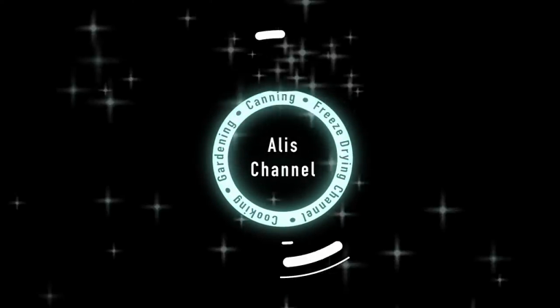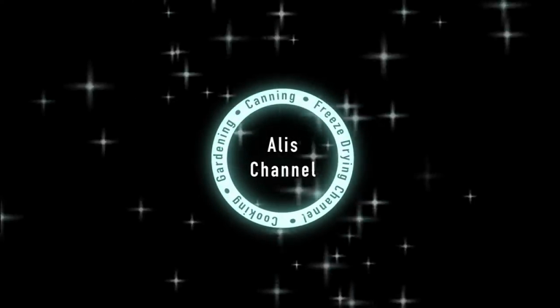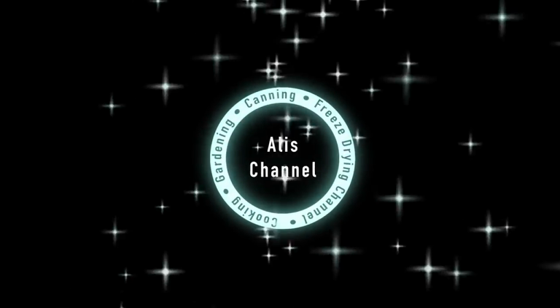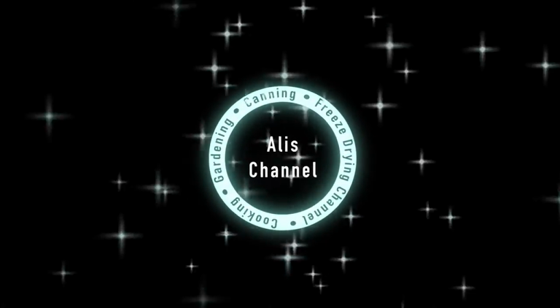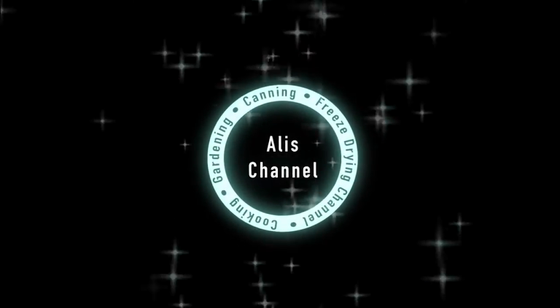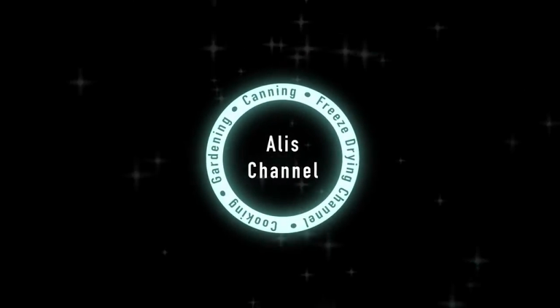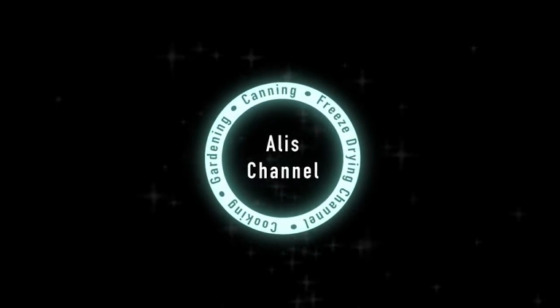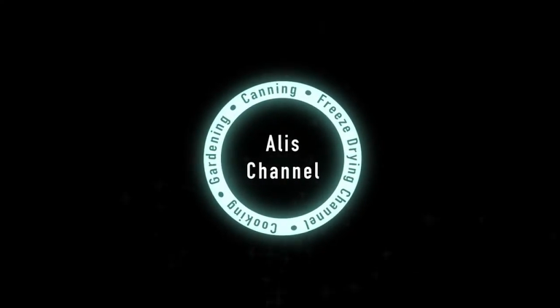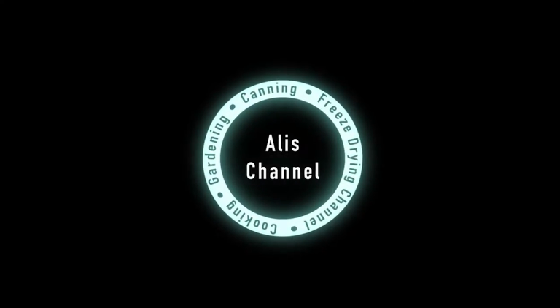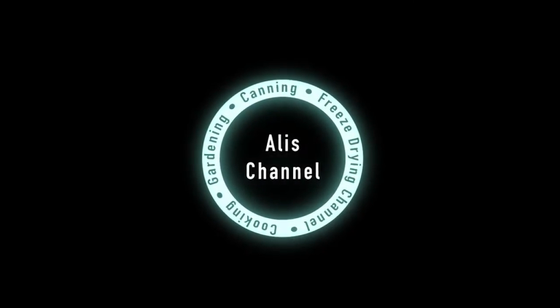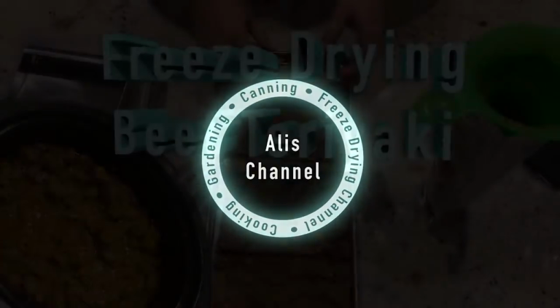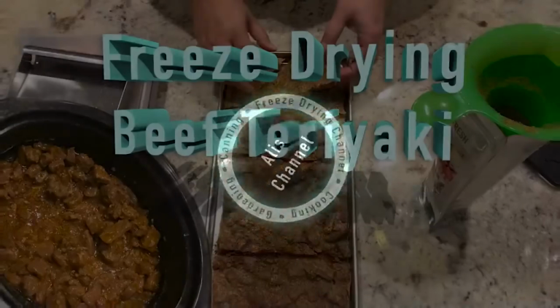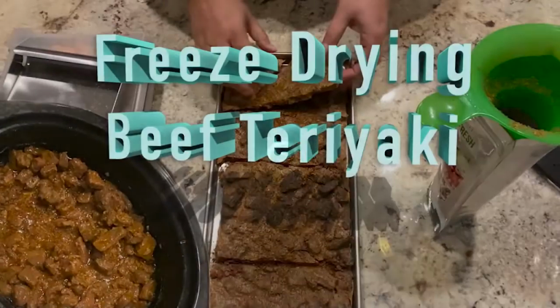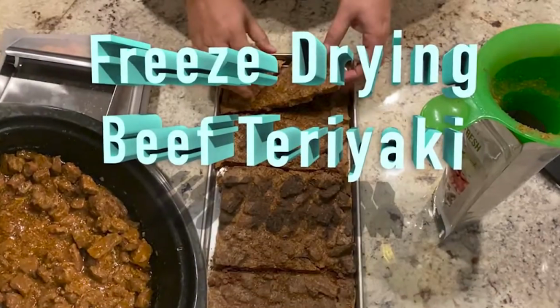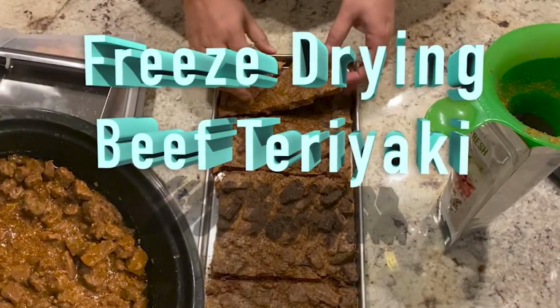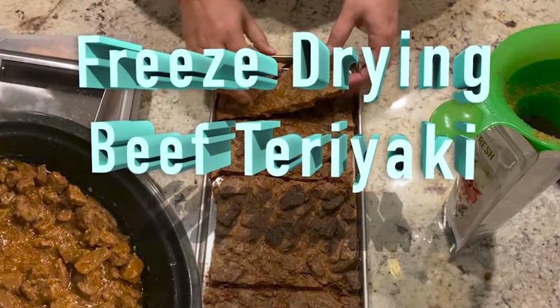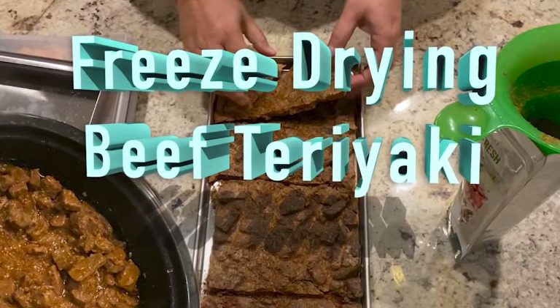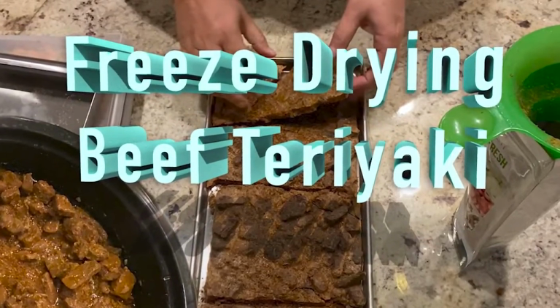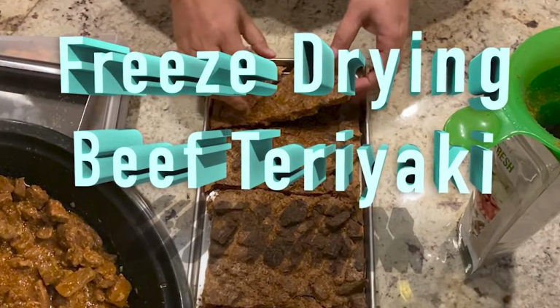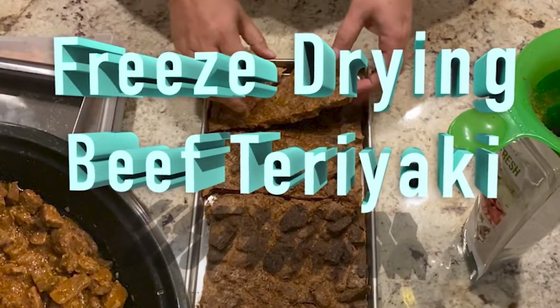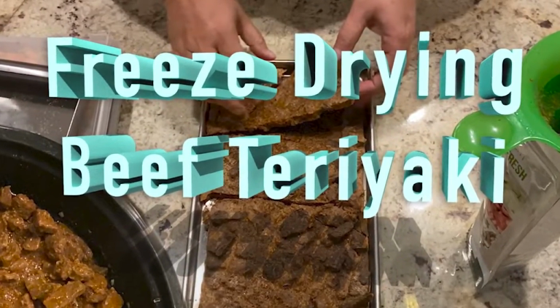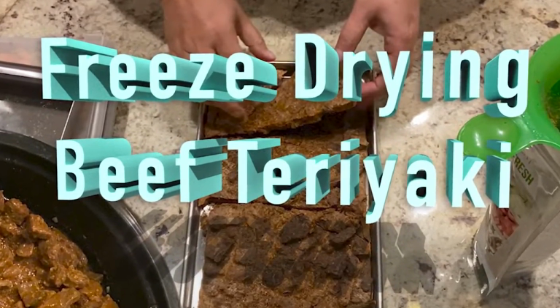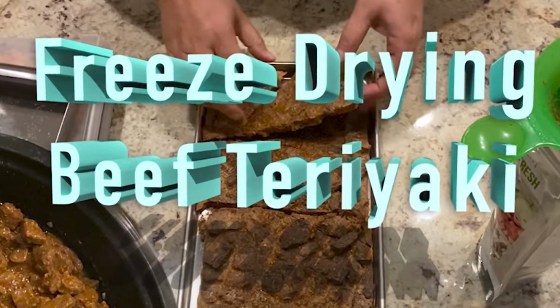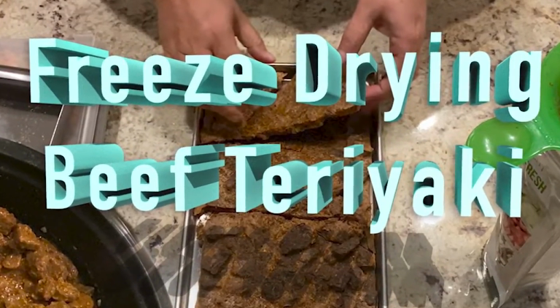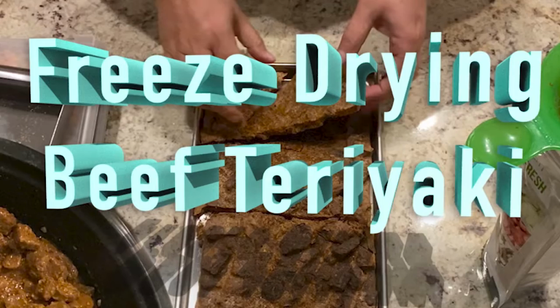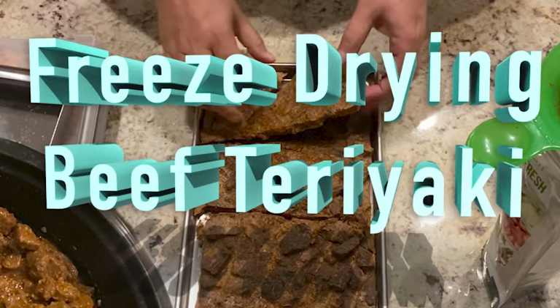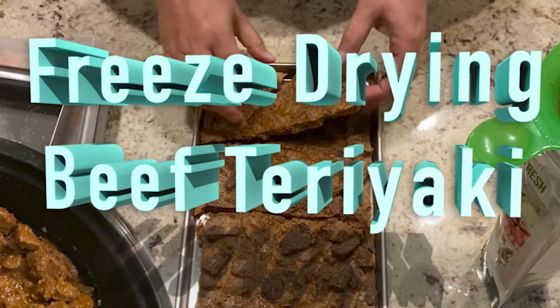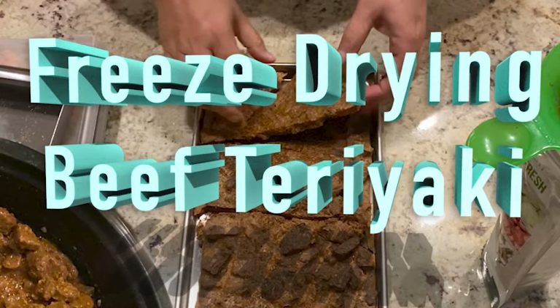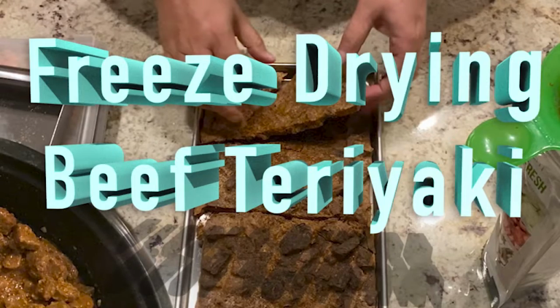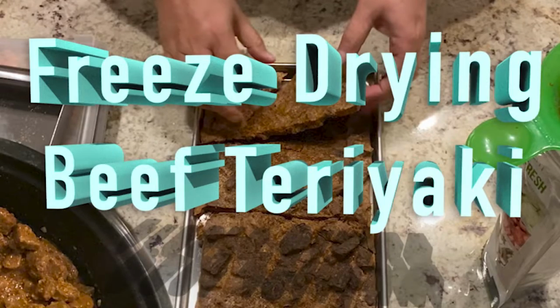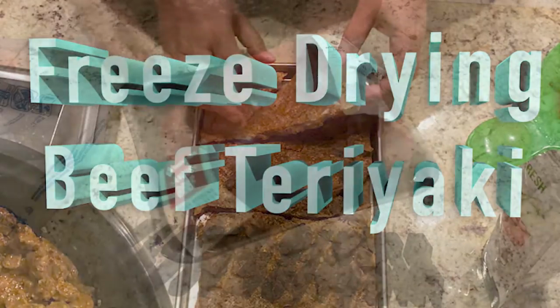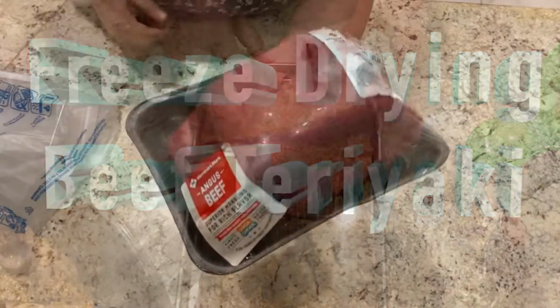Welcome to Ali's channel. Today we're going to be cooking and freeze drying beef teriyaki.